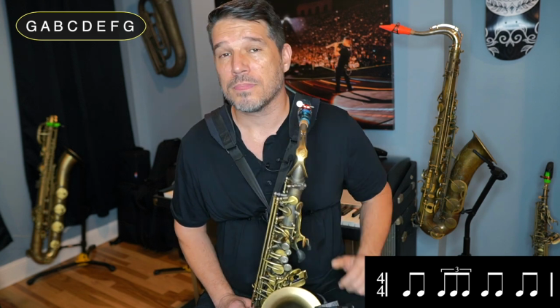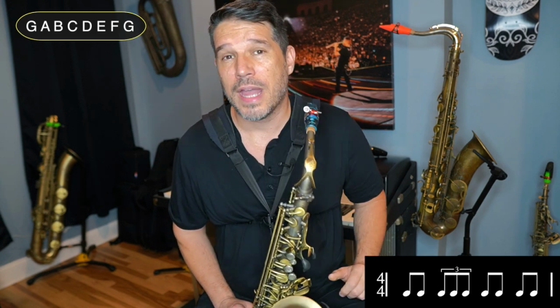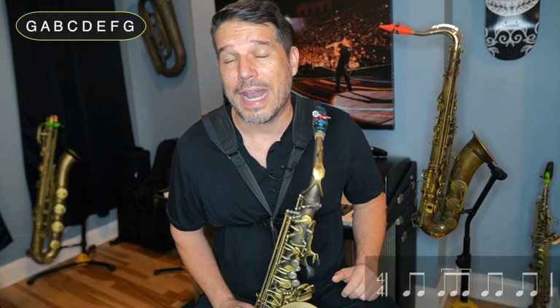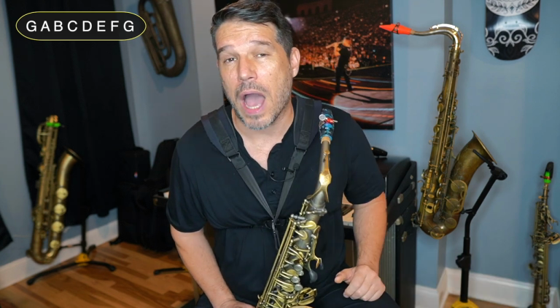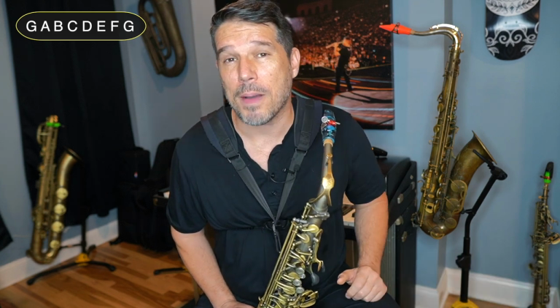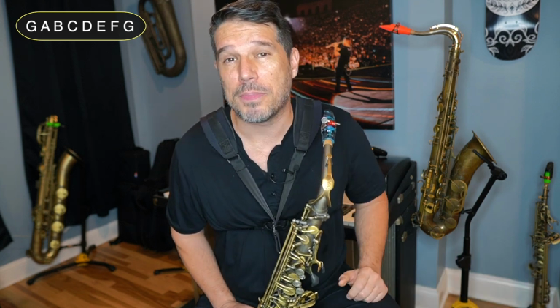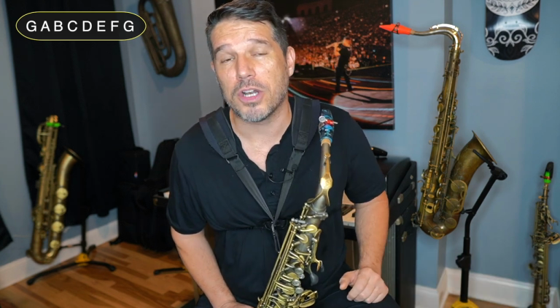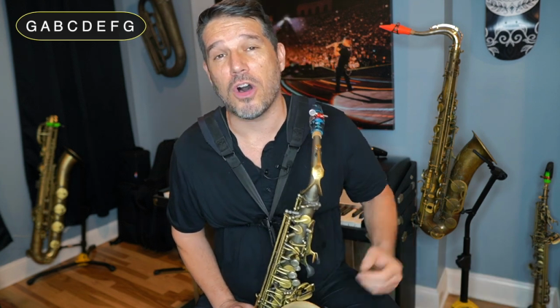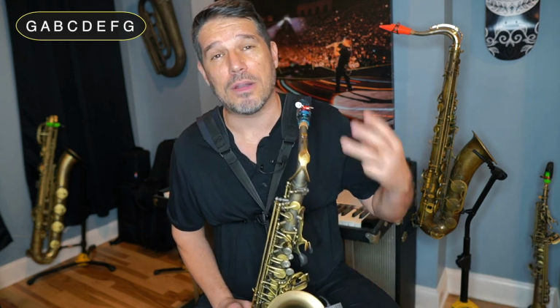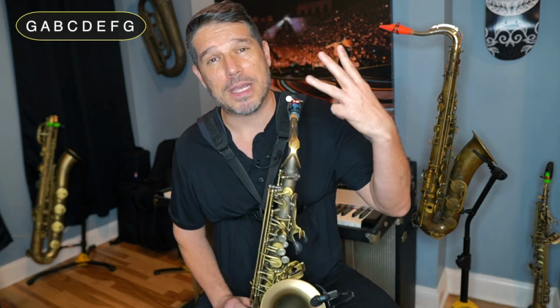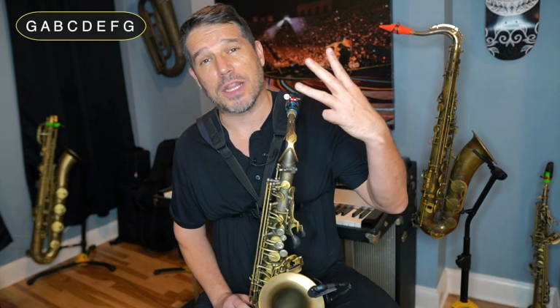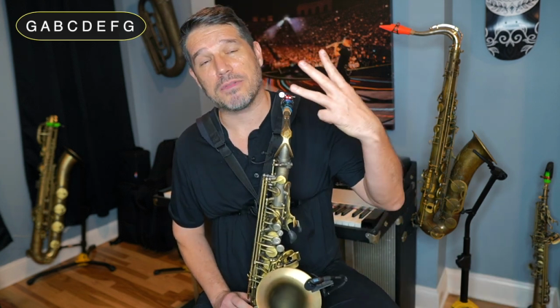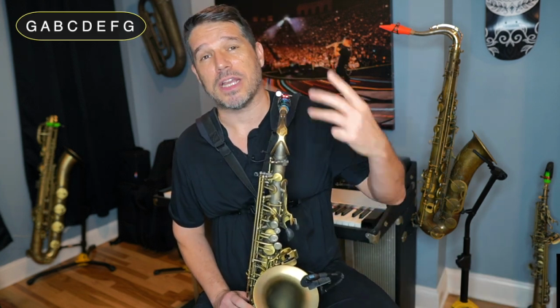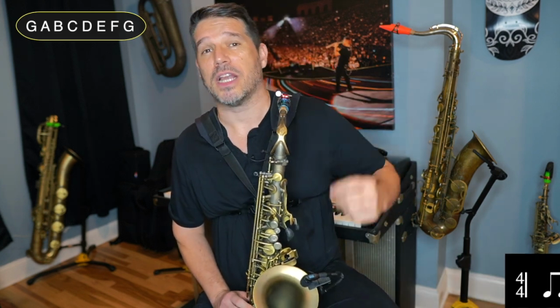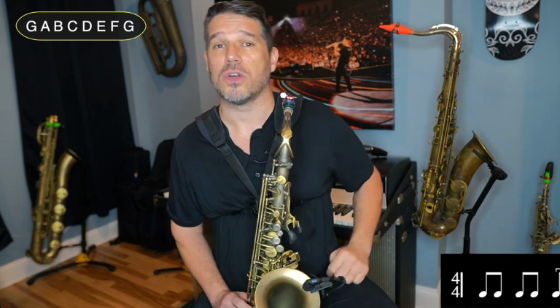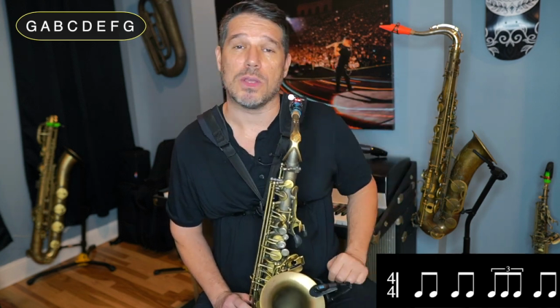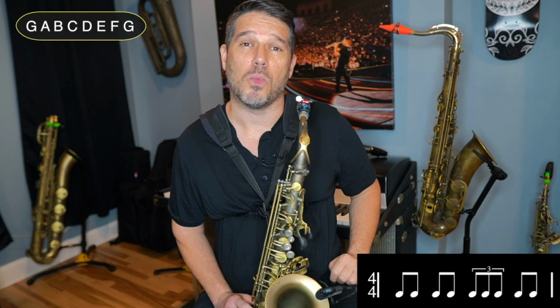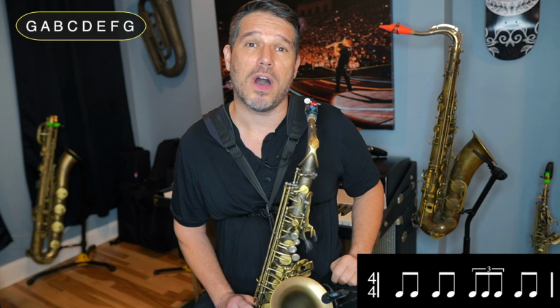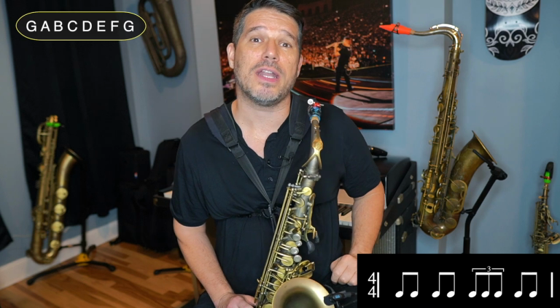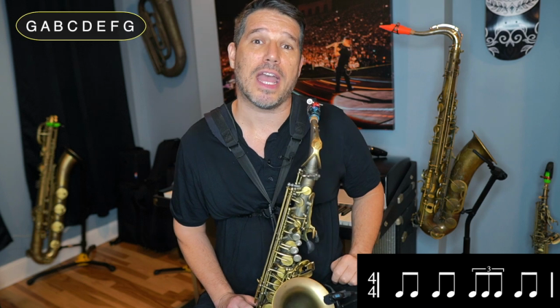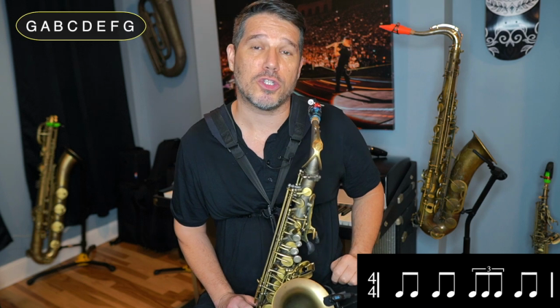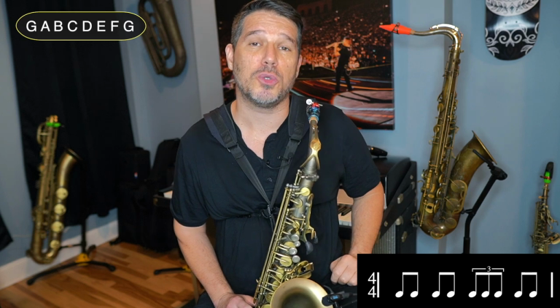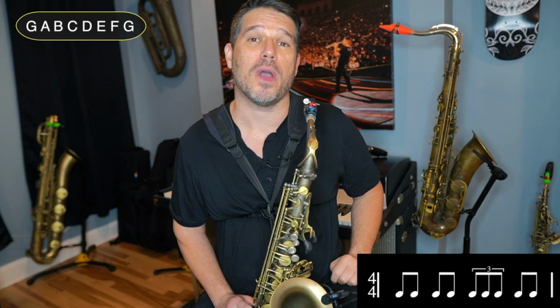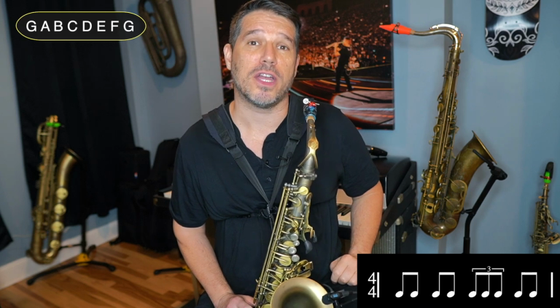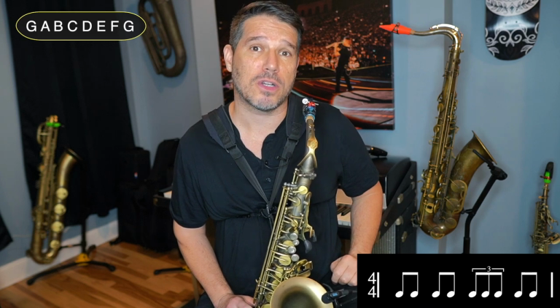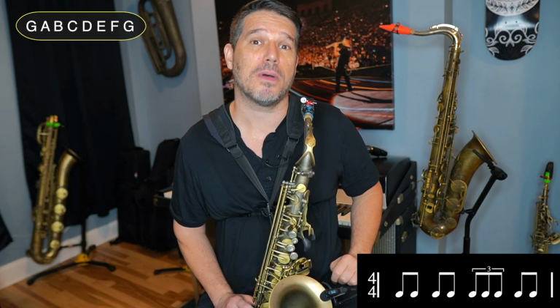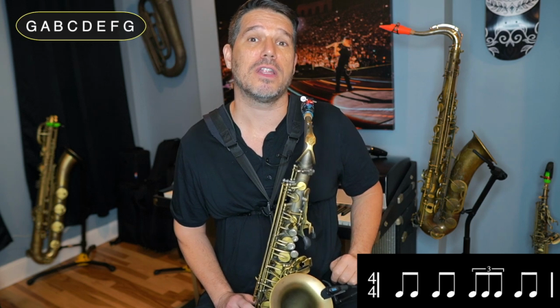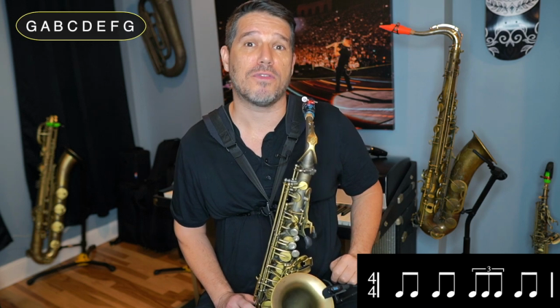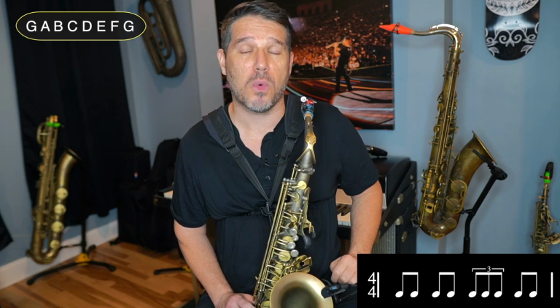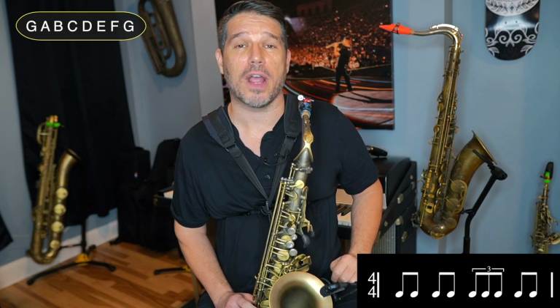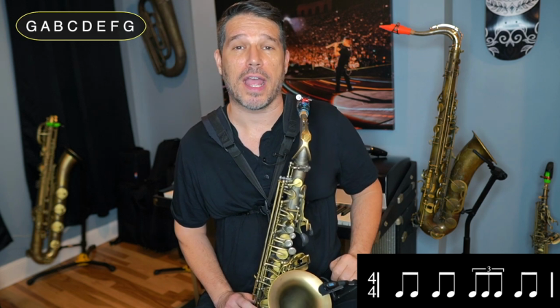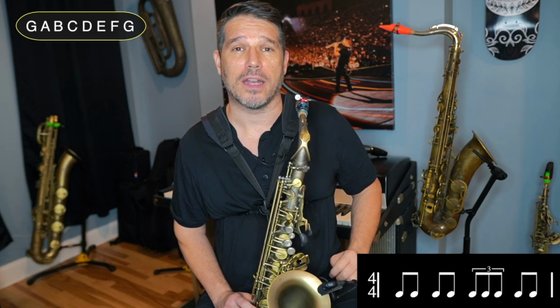Now I'm going to put it on beat three. So it'll be: 1 and, 2 and, triplet, 4 and.